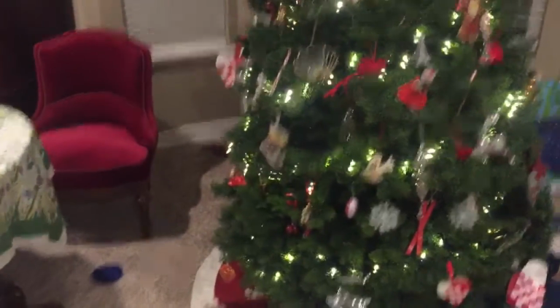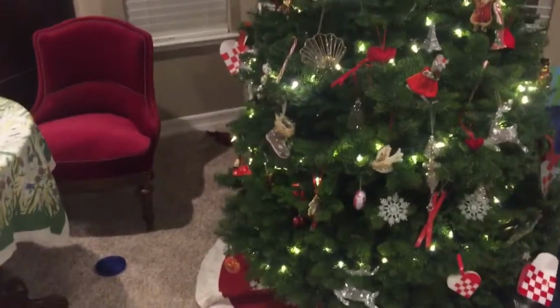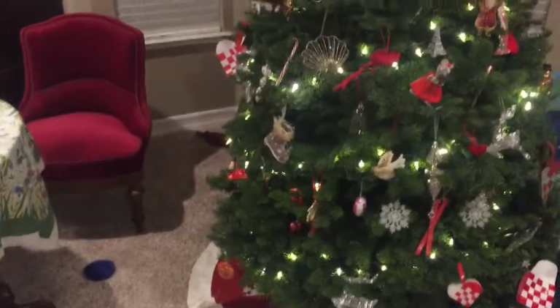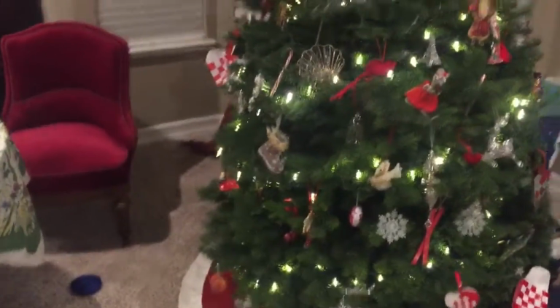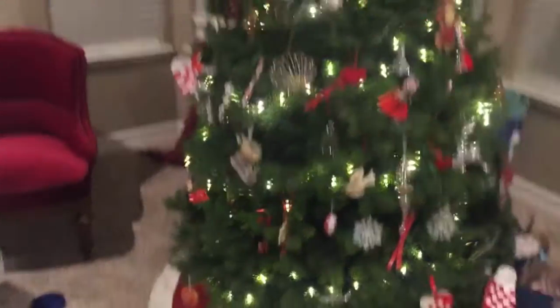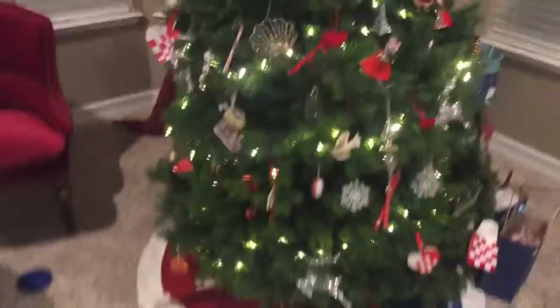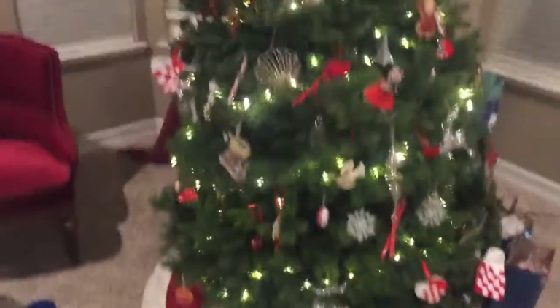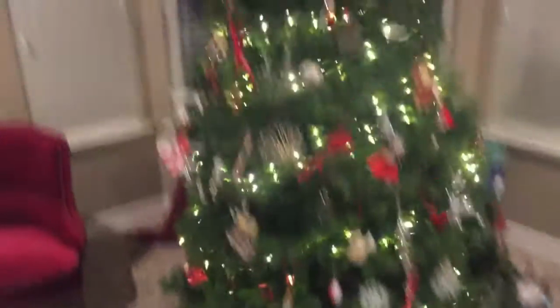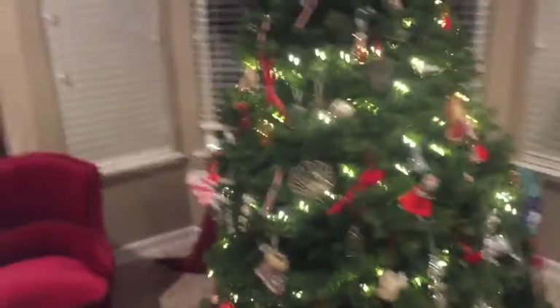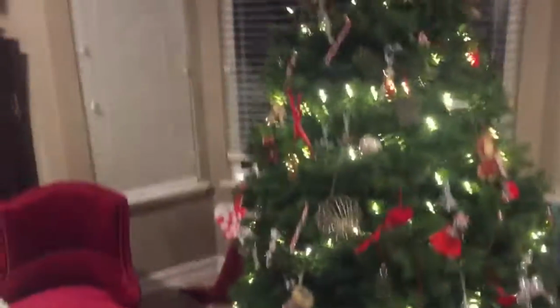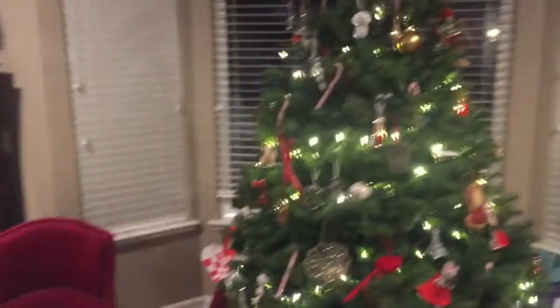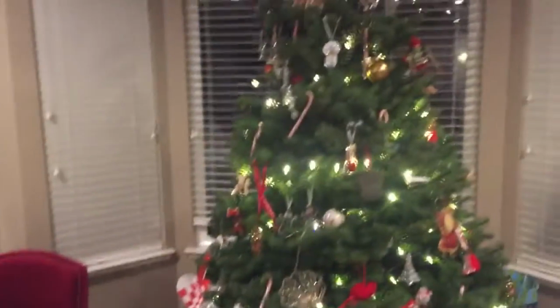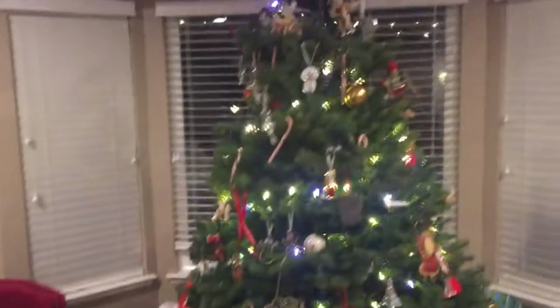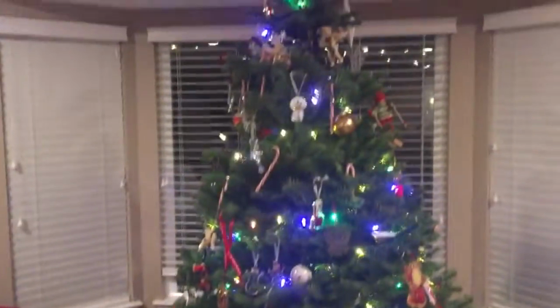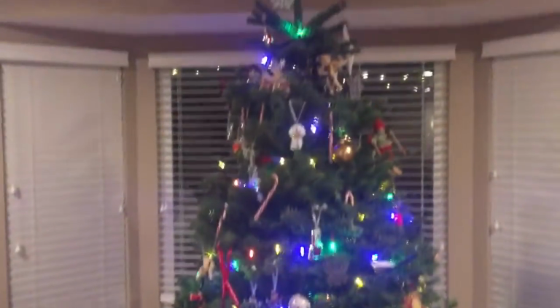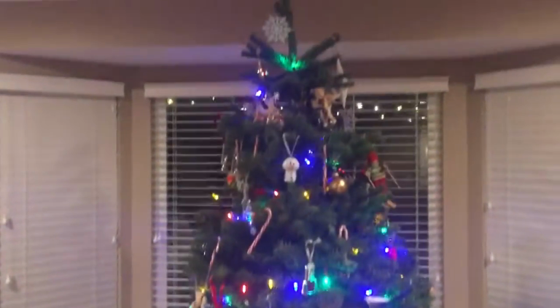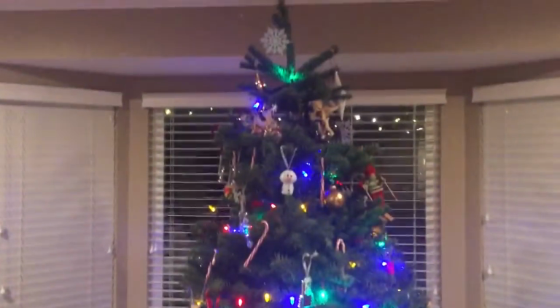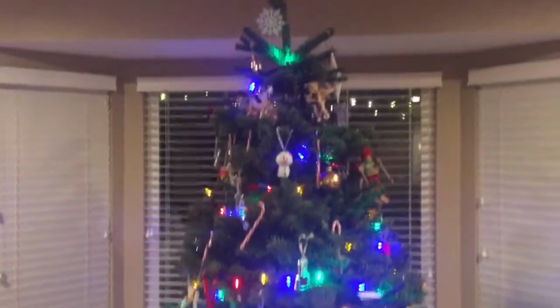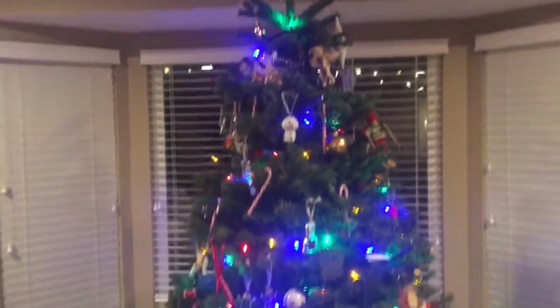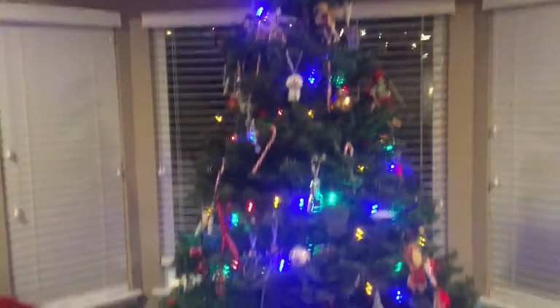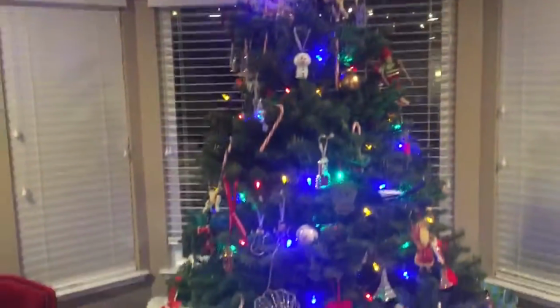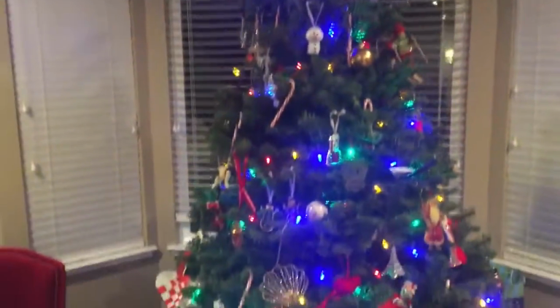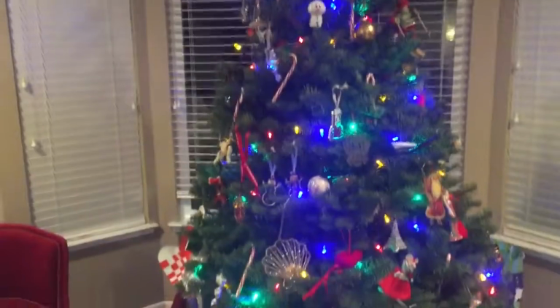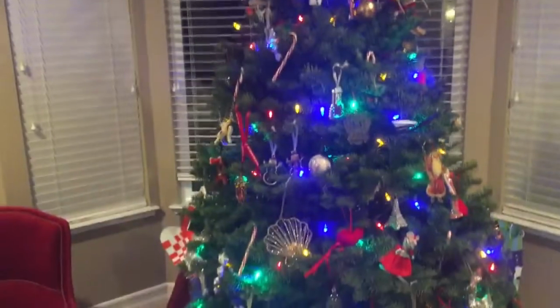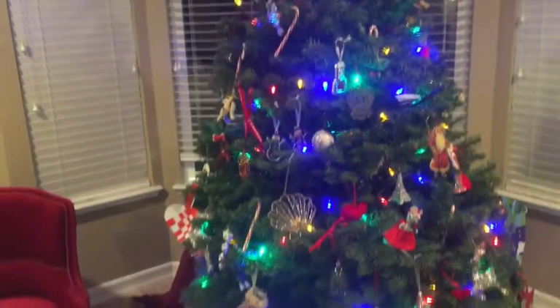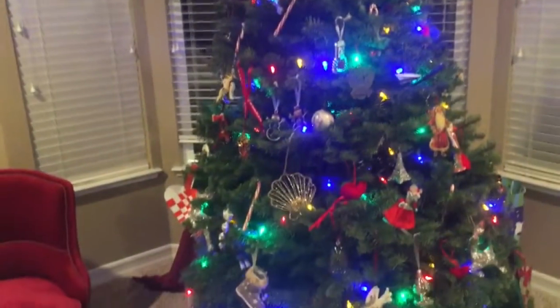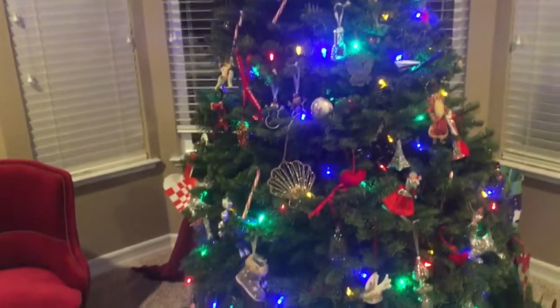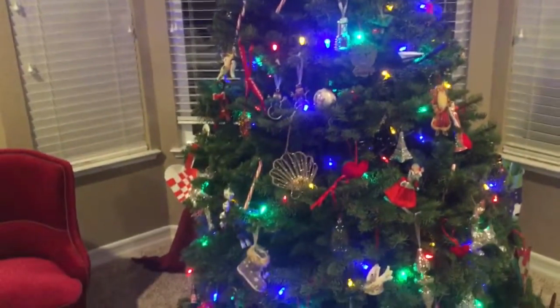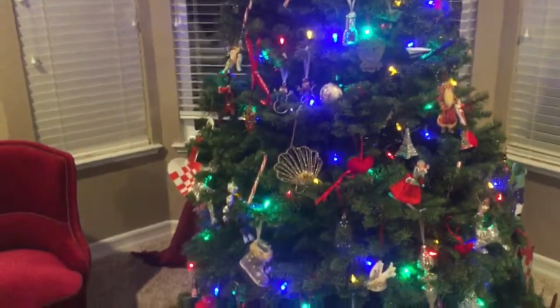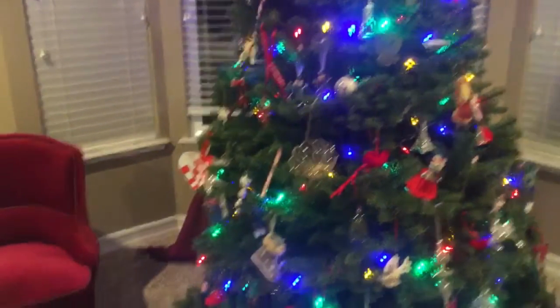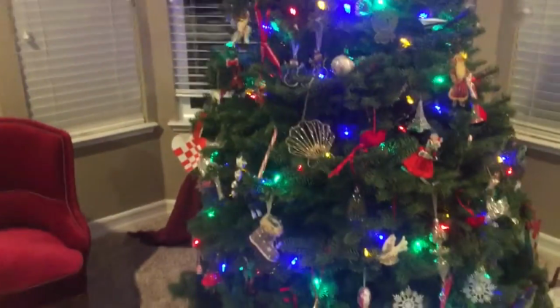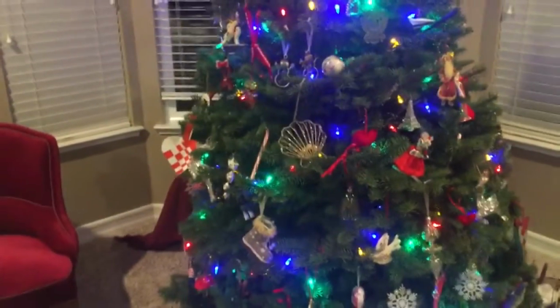Hey! Check out my beautiful Christmas tree here. The family decorated it — they did a great job.